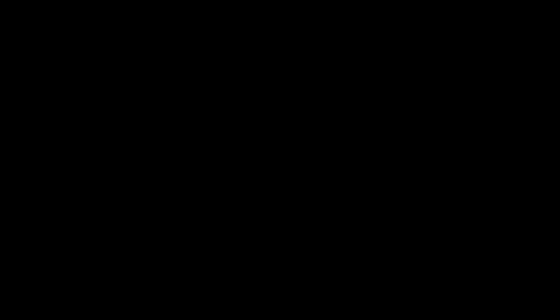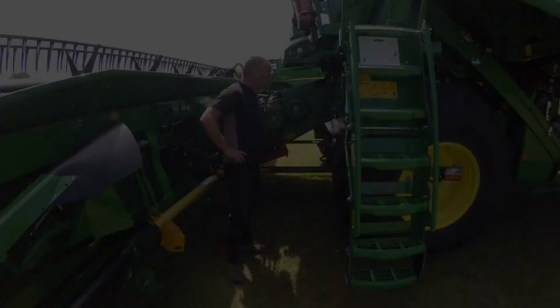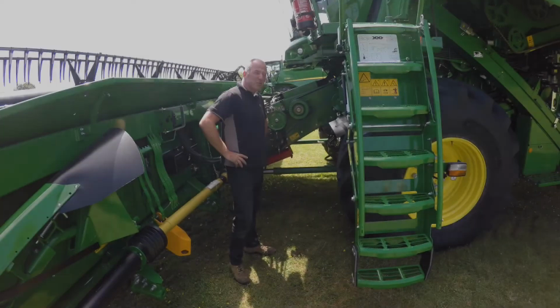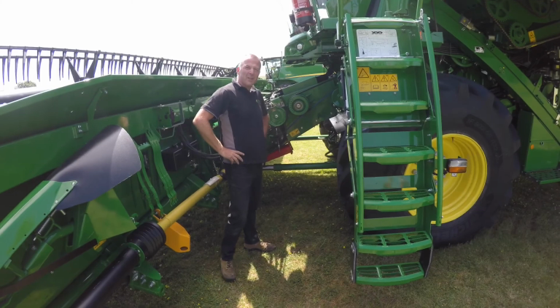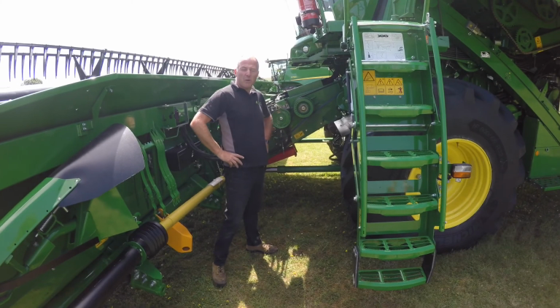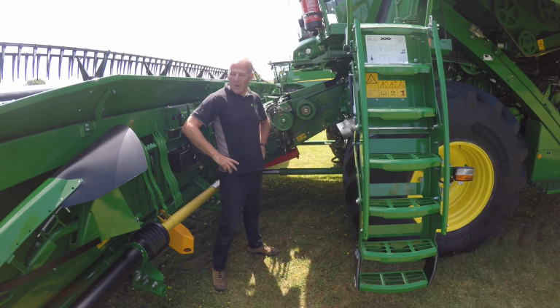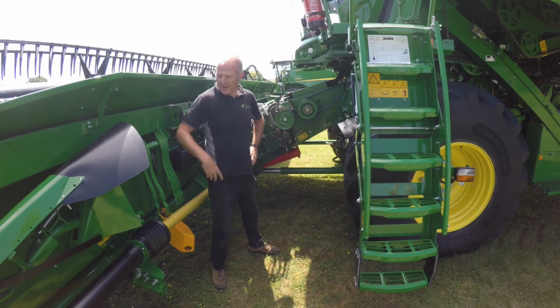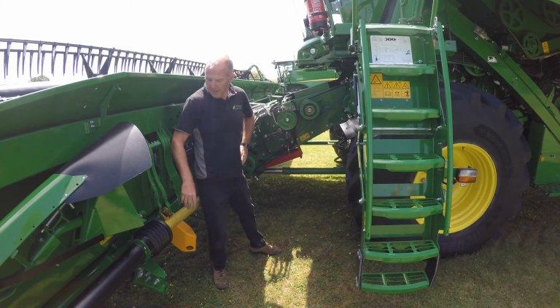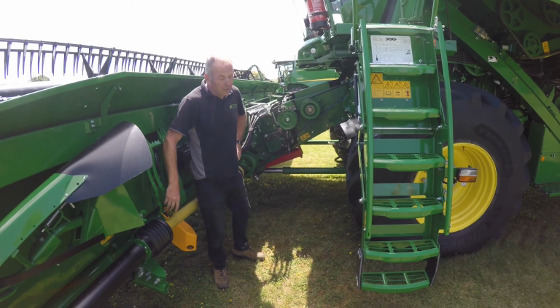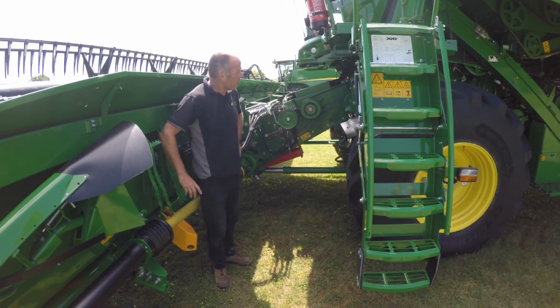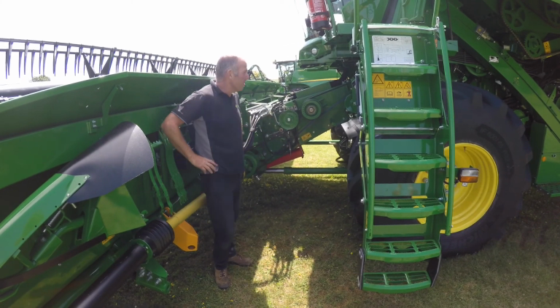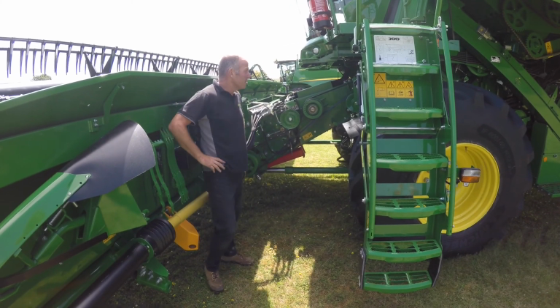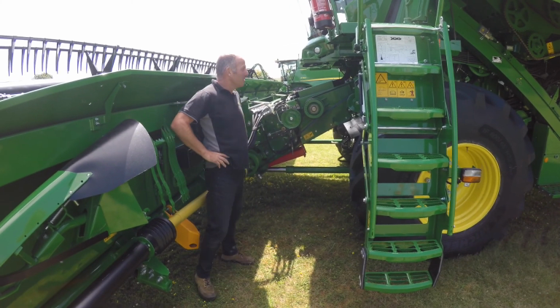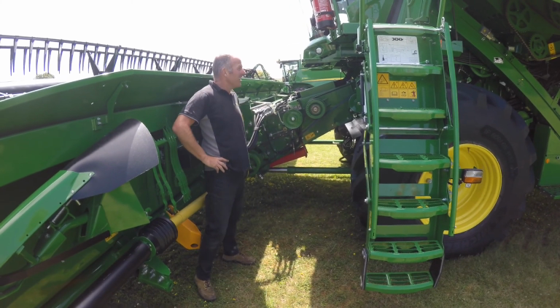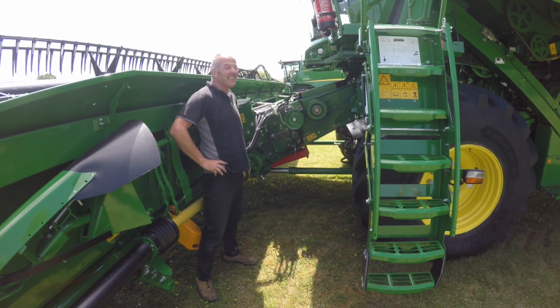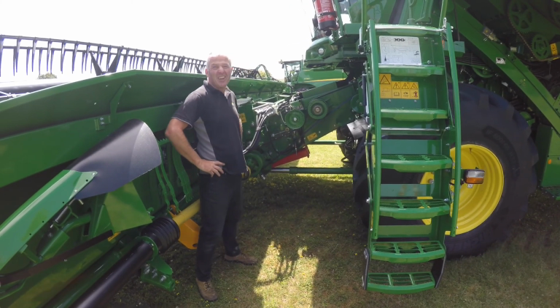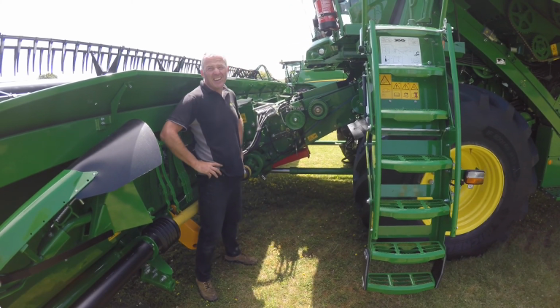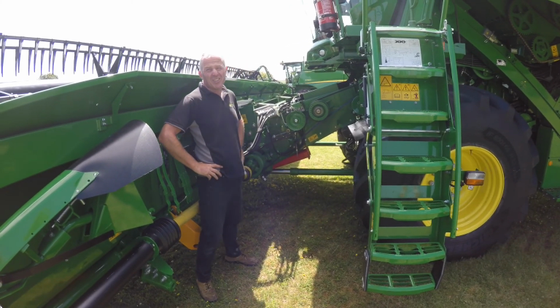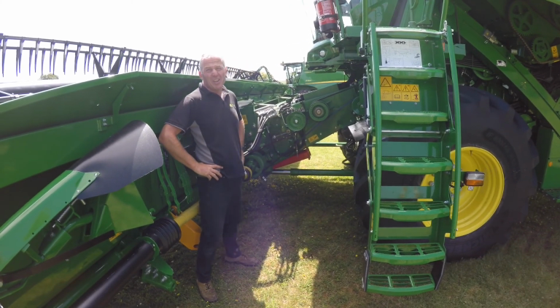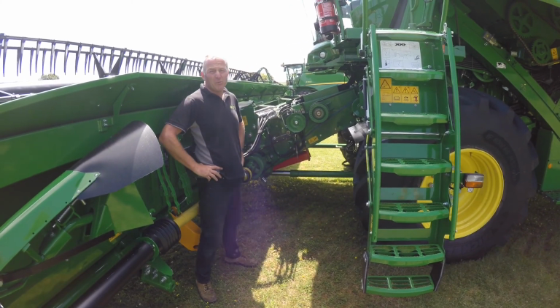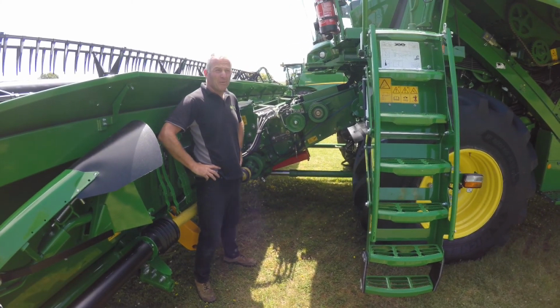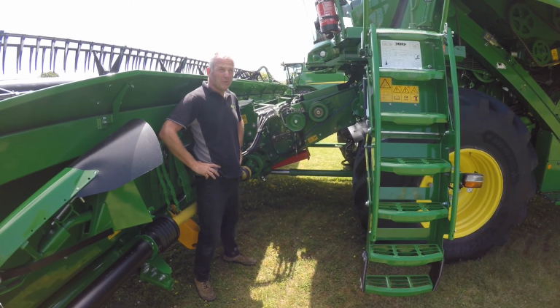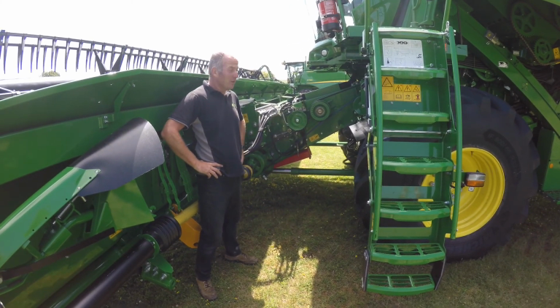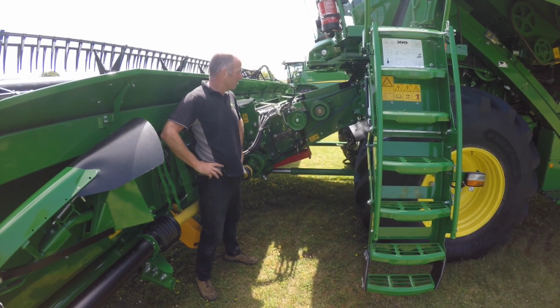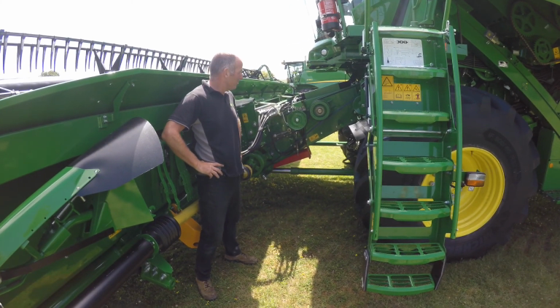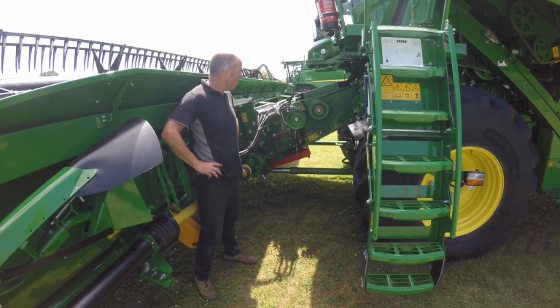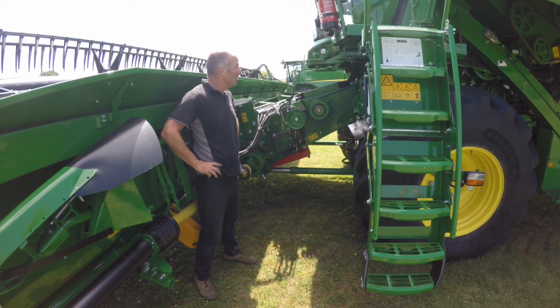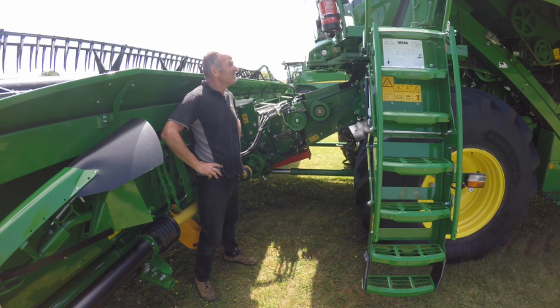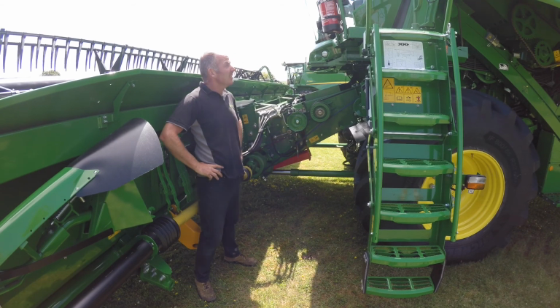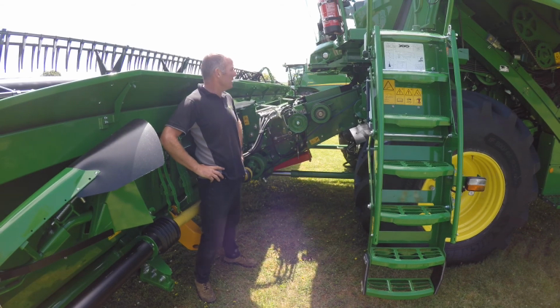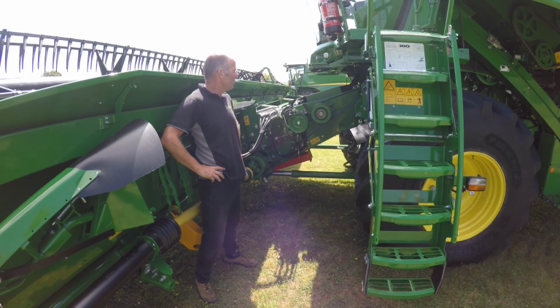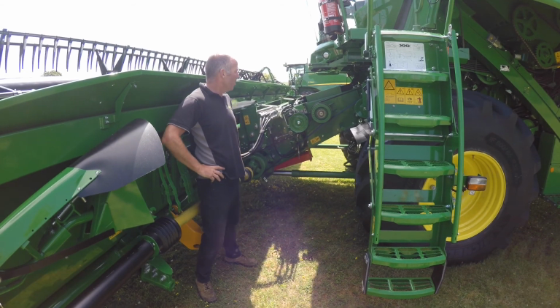We're just going to have a quick look through at some of the daily checks that we will advise you to do on the T-series combine.